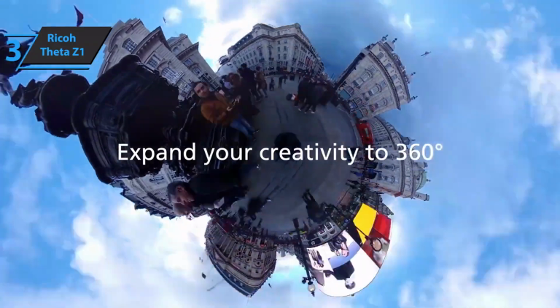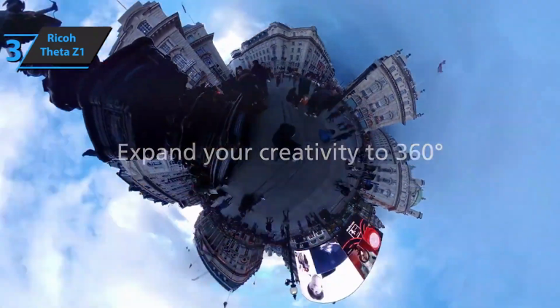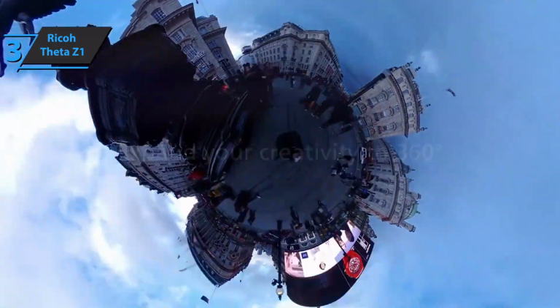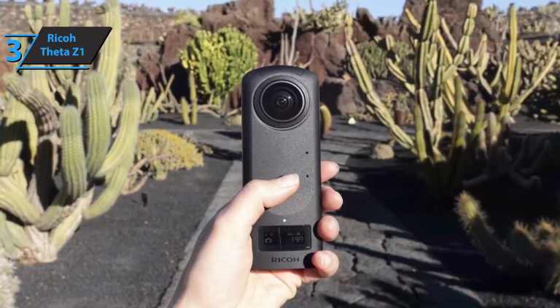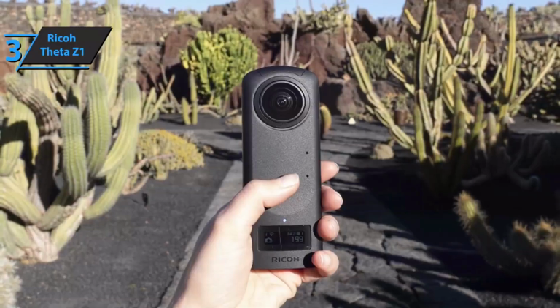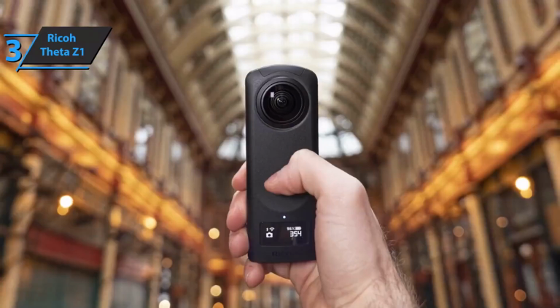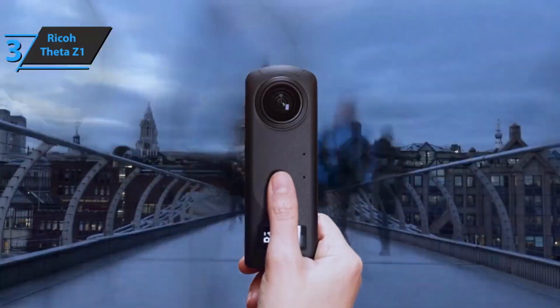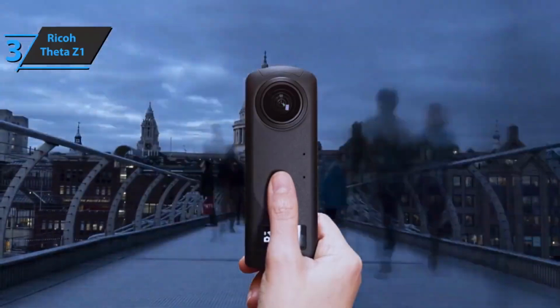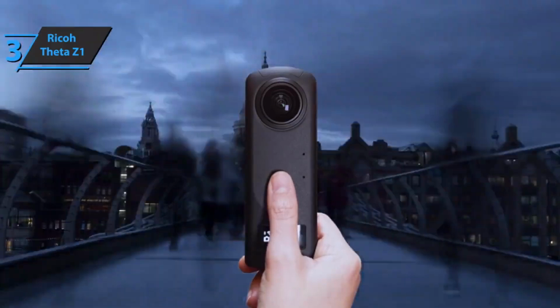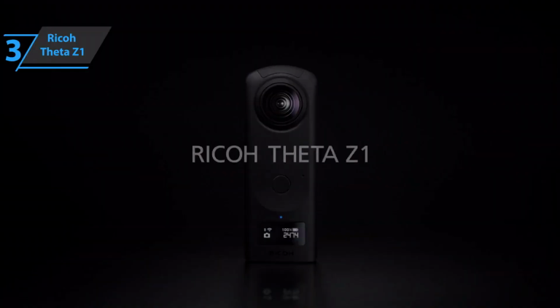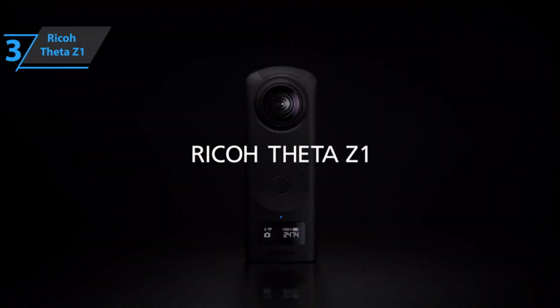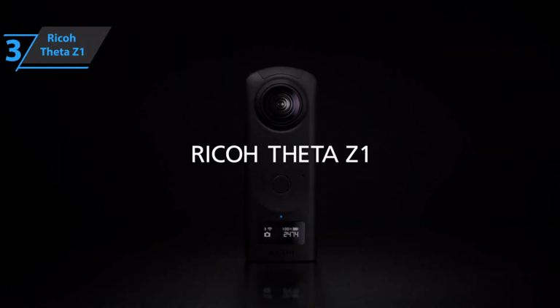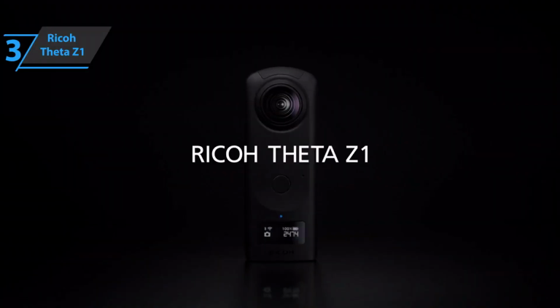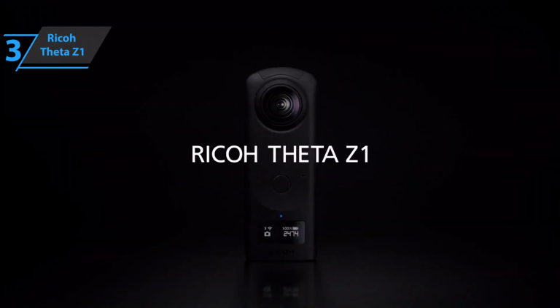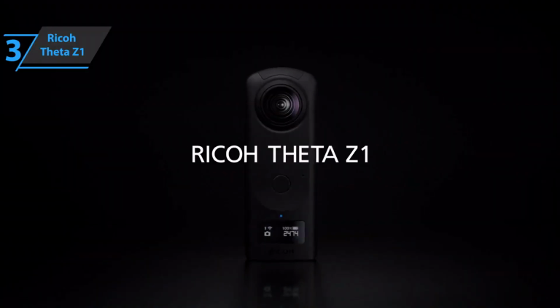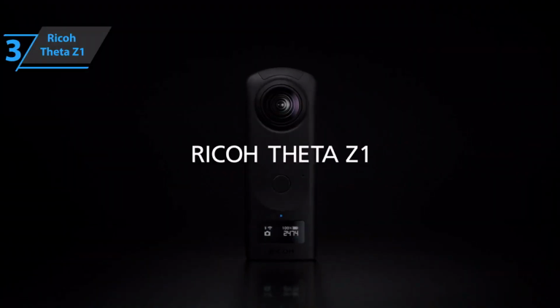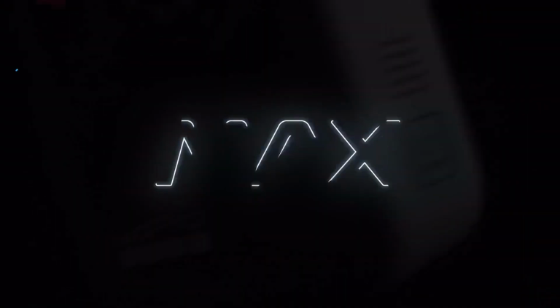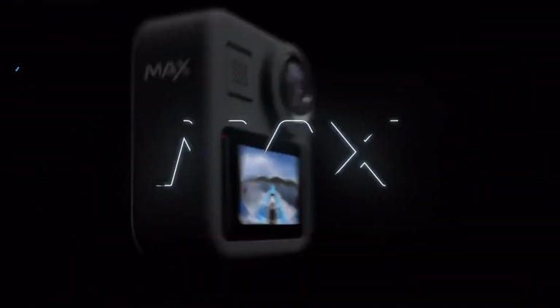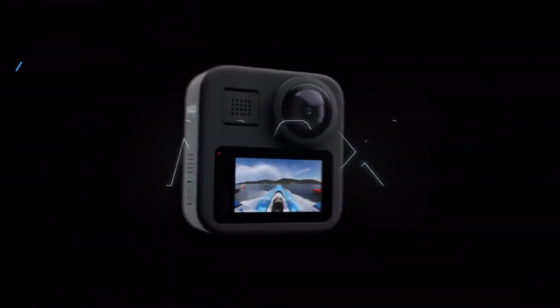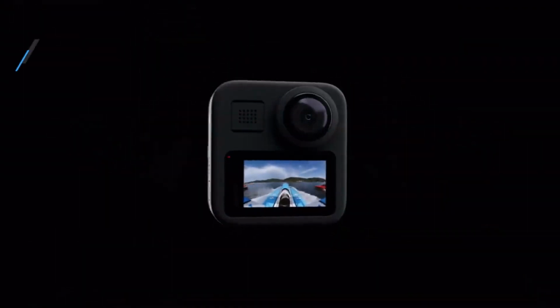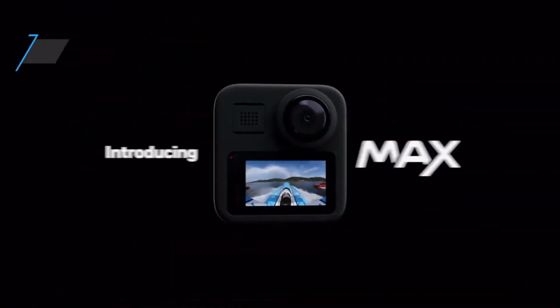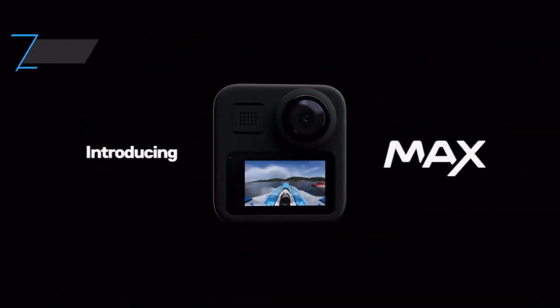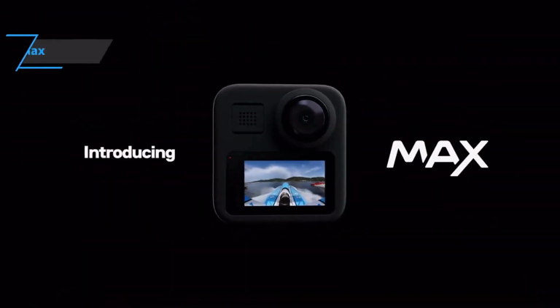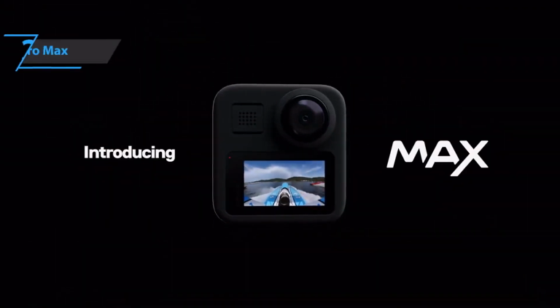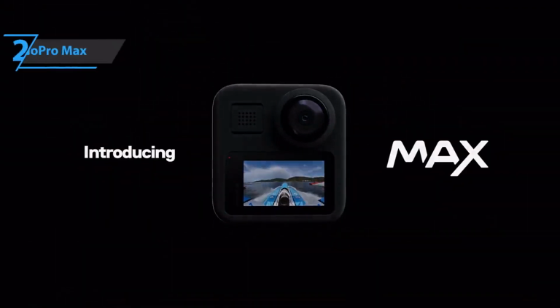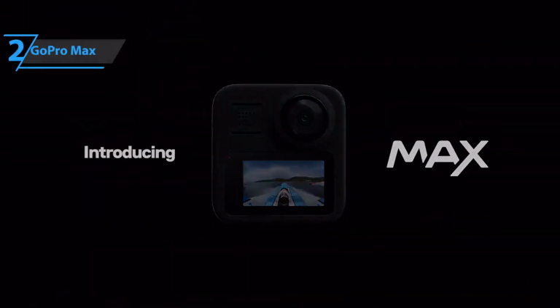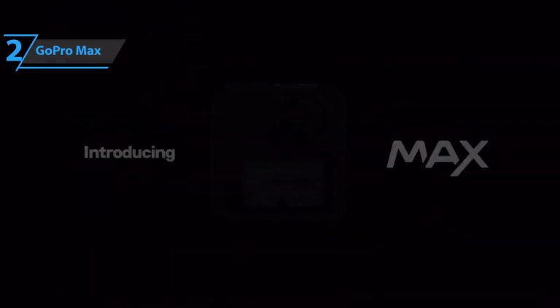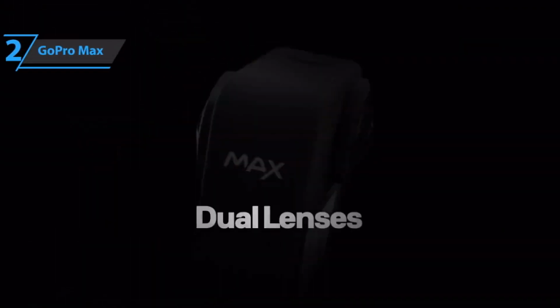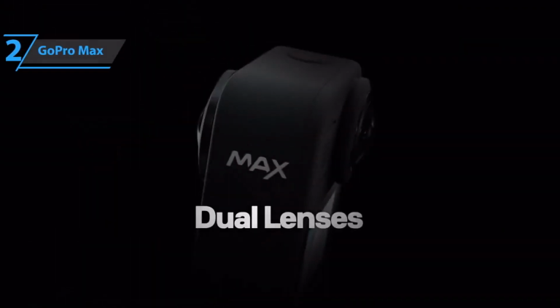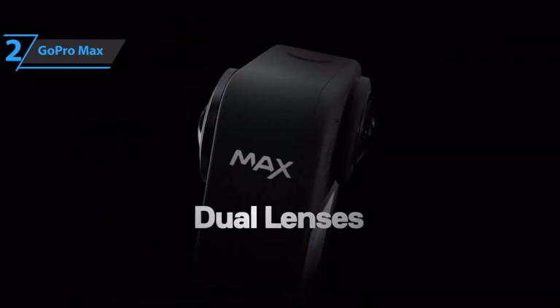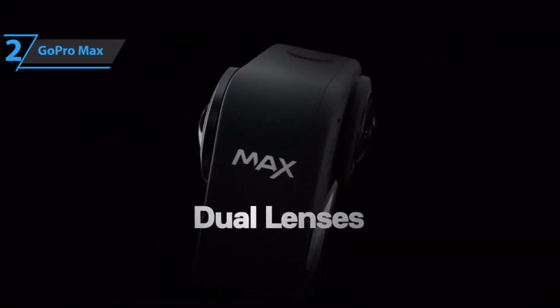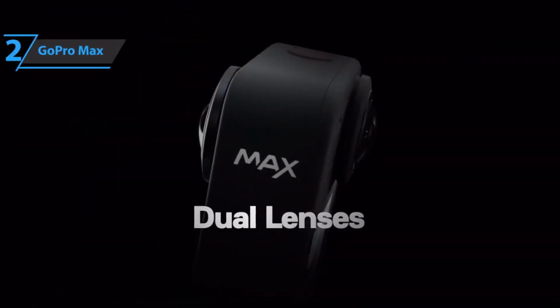All in all, Ricoh has achieved something extraordinary with the Theta Z1. It uses a much larger one-inch sensor than ordinary 360 cameras to offer the potential for much better image quality, but has managed to do so without the camera getting much larger. If you have enough money for this beast, we say go for it.